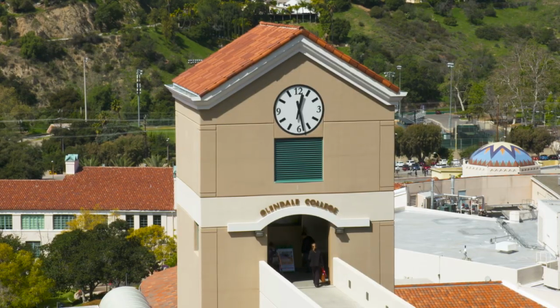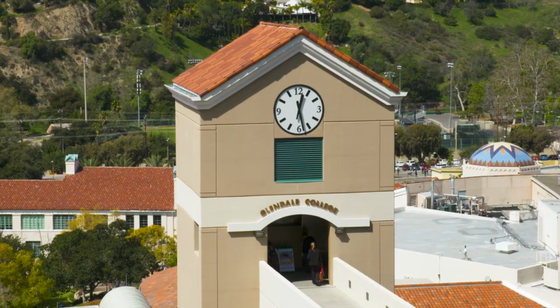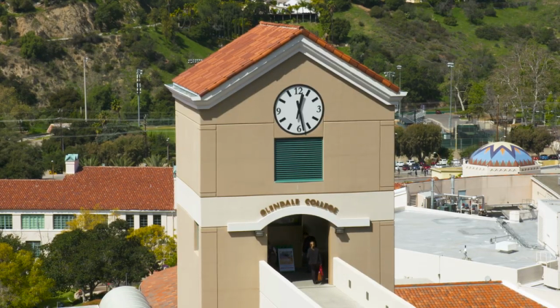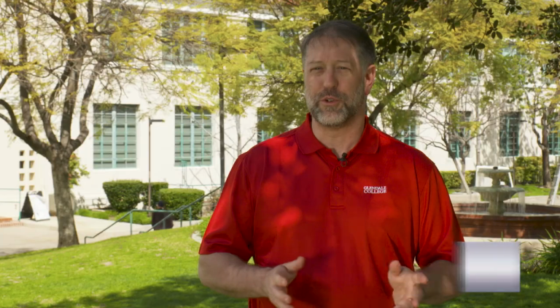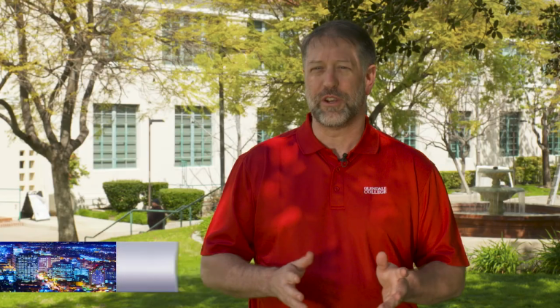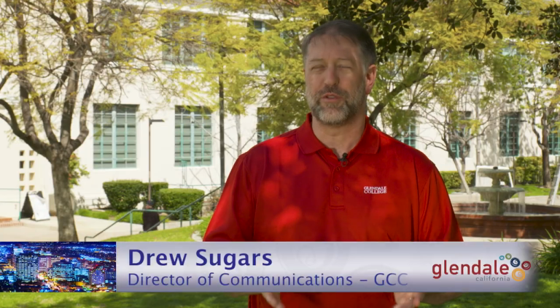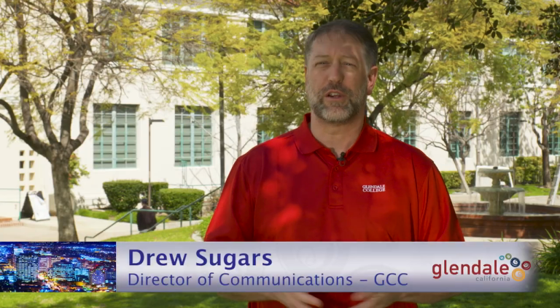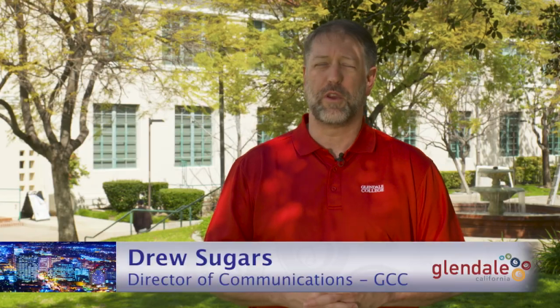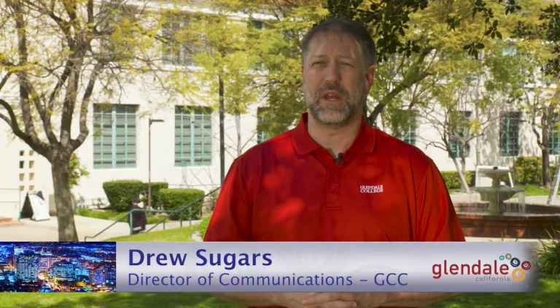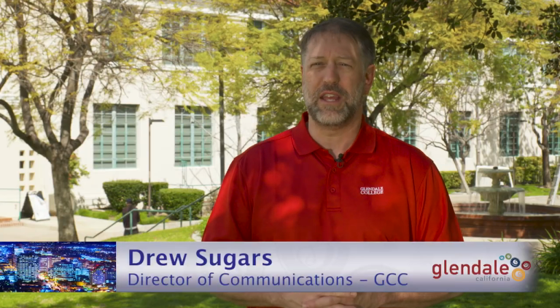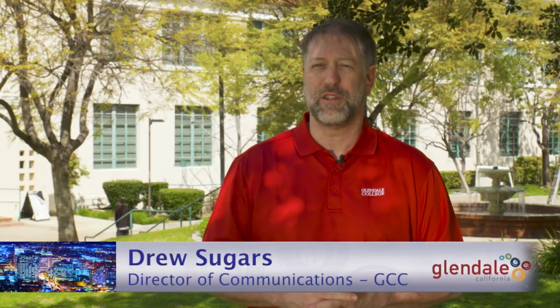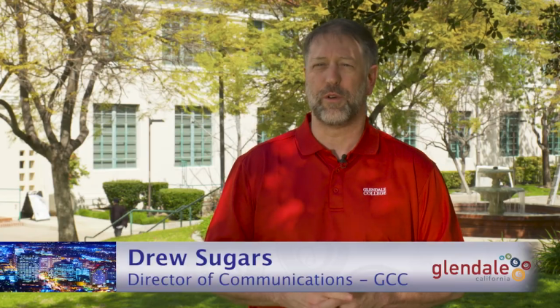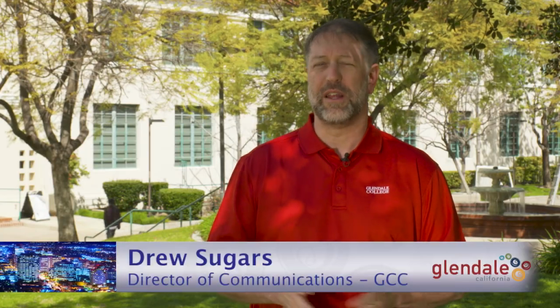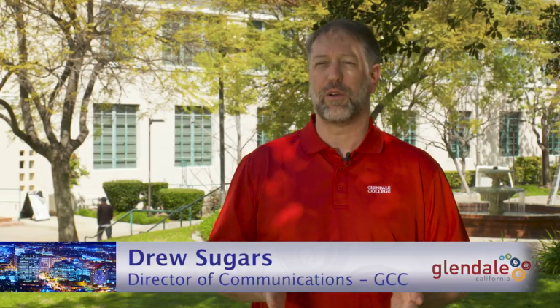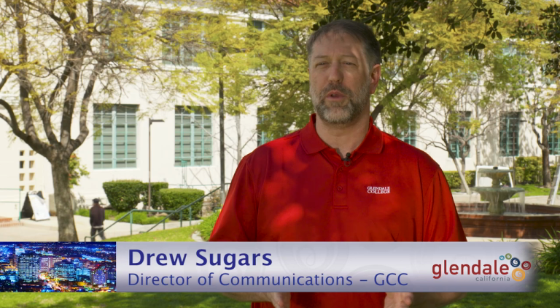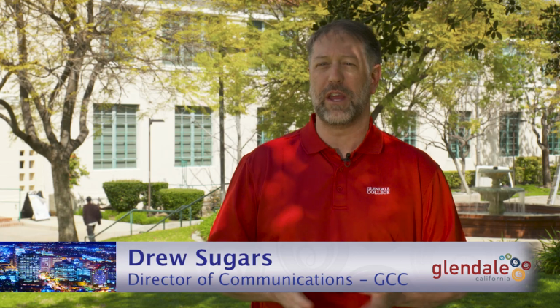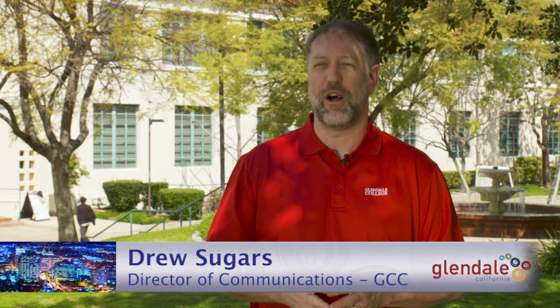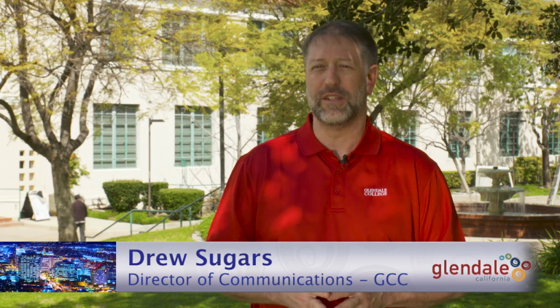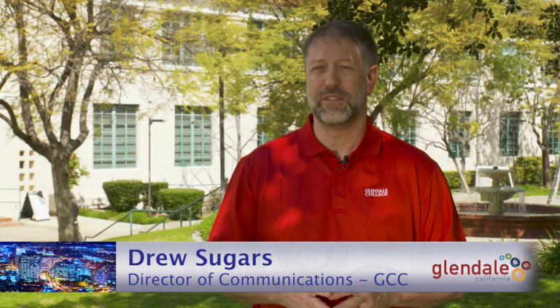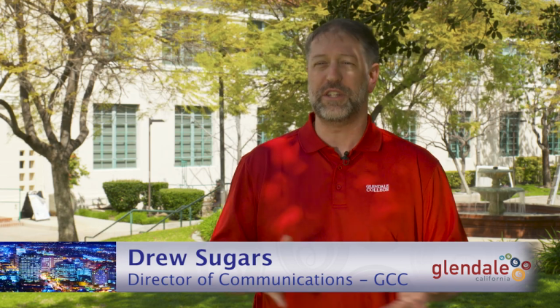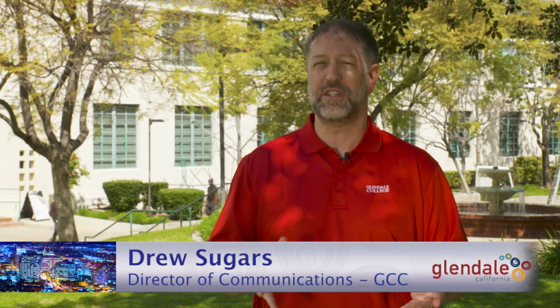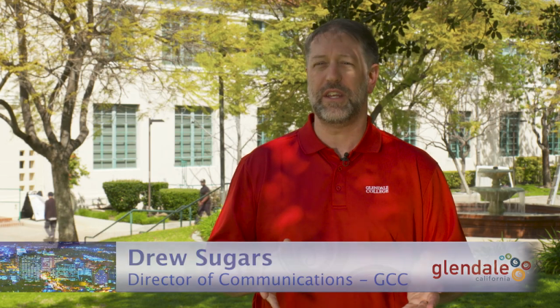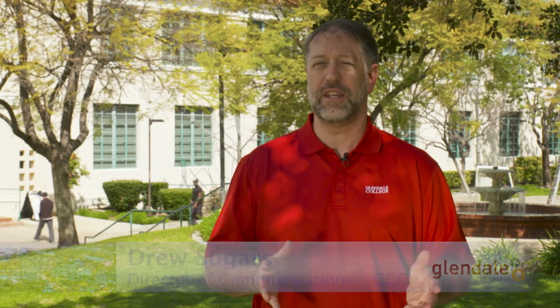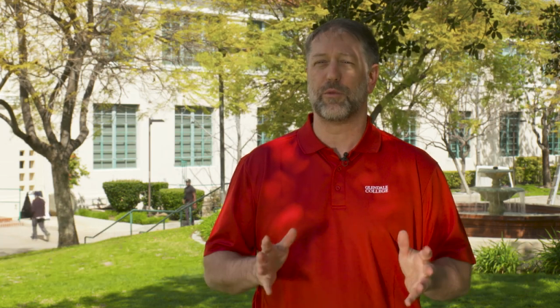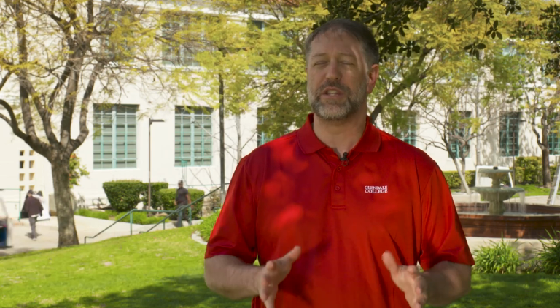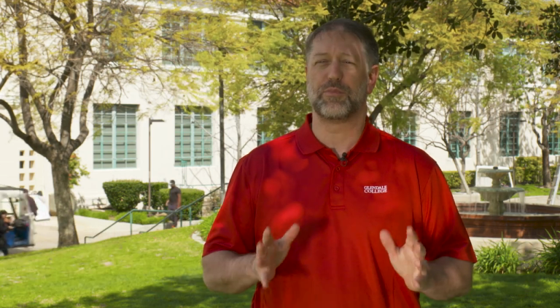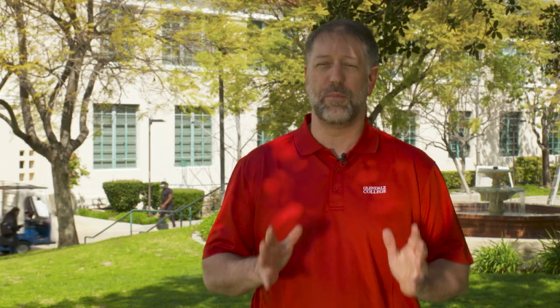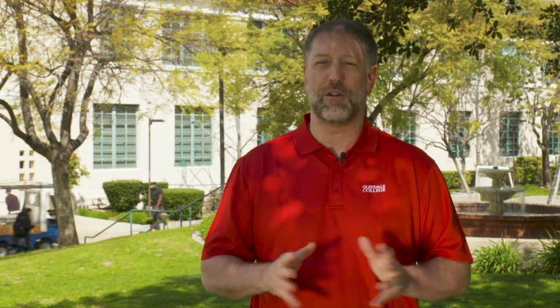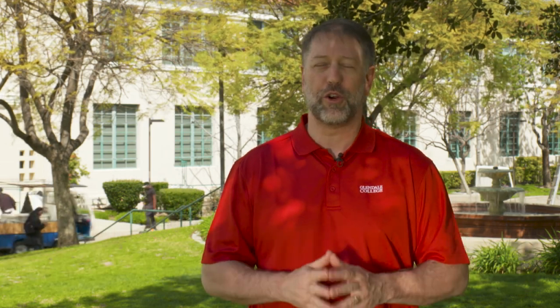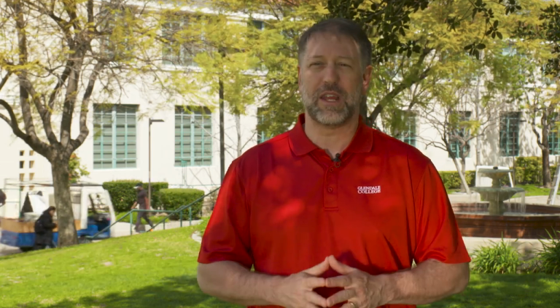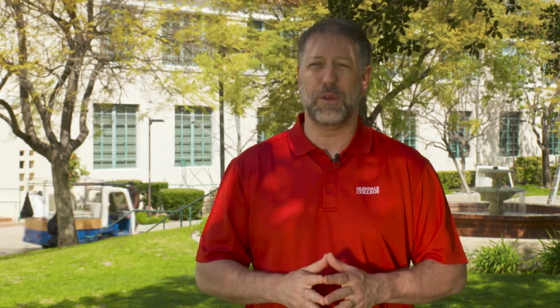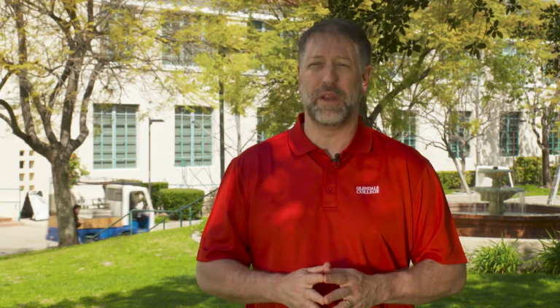I'm Drew Shiggers, Director of Communications for Glendale Community College. GCC is the region's premier learning community.